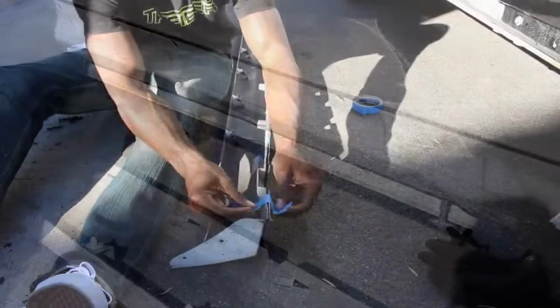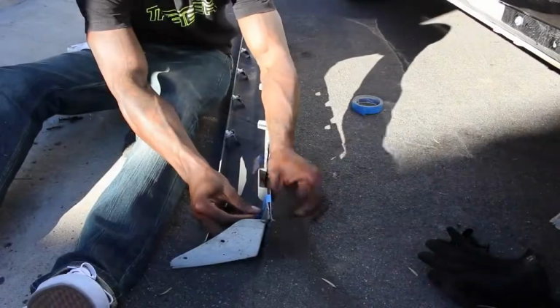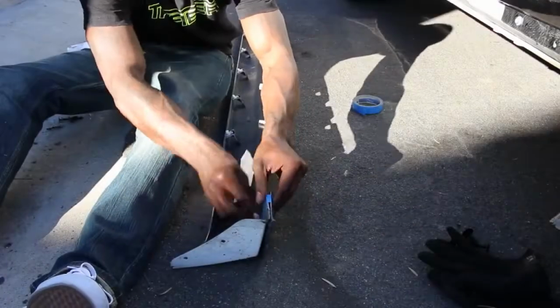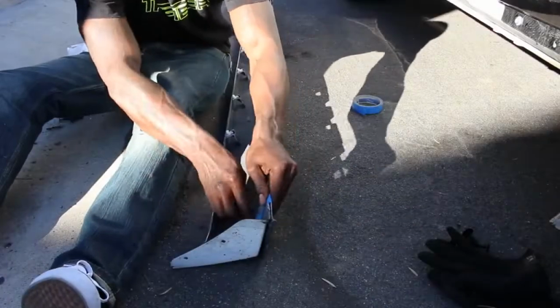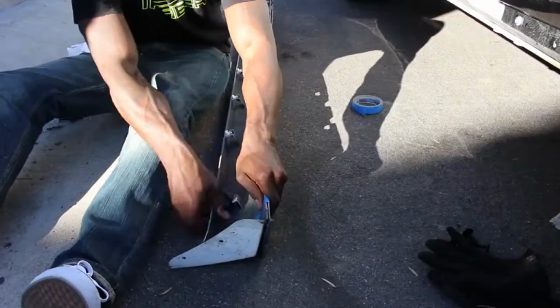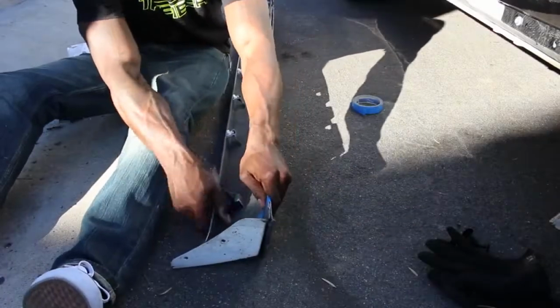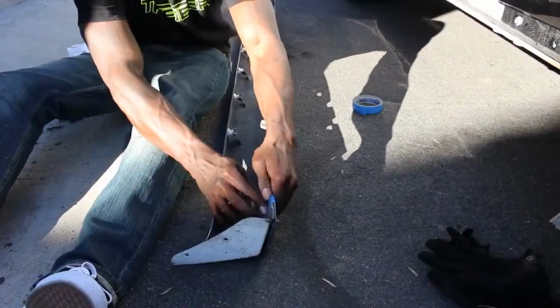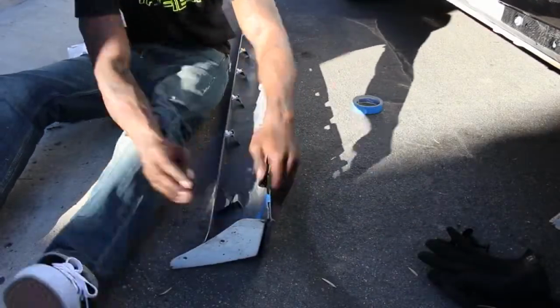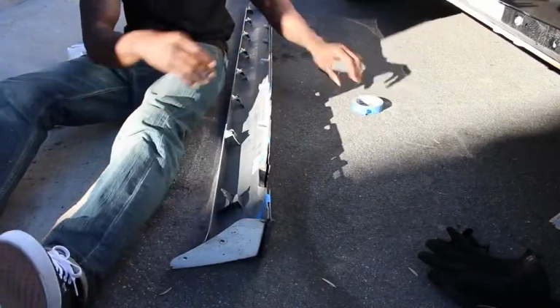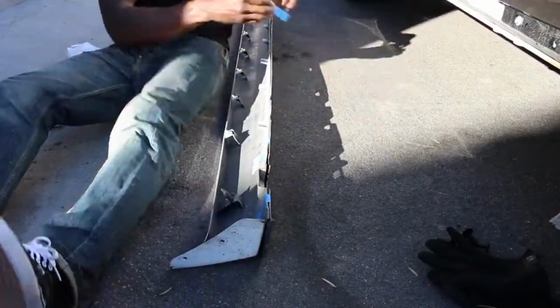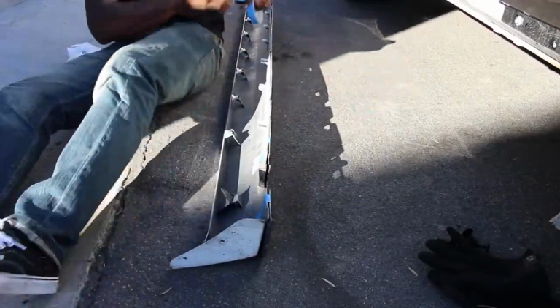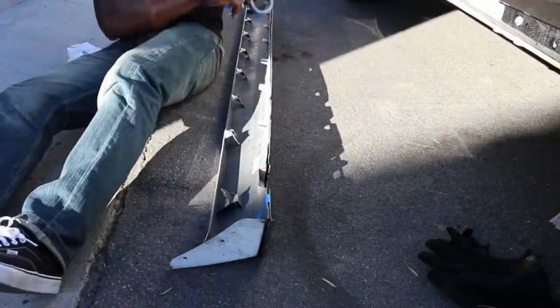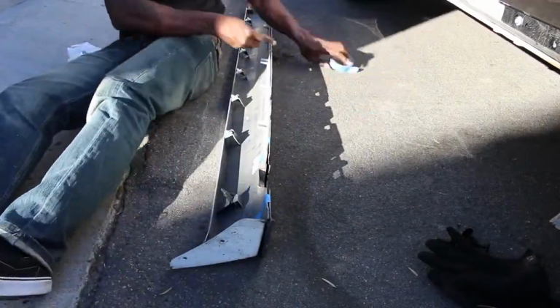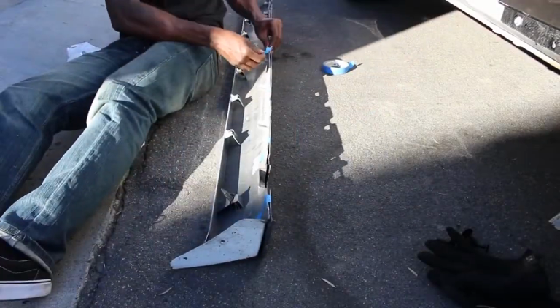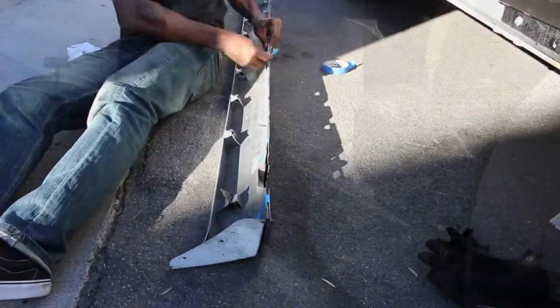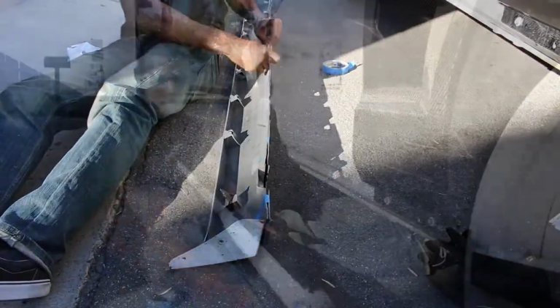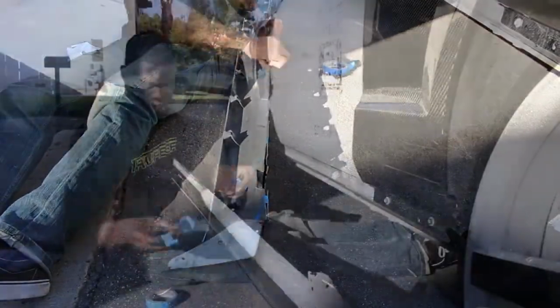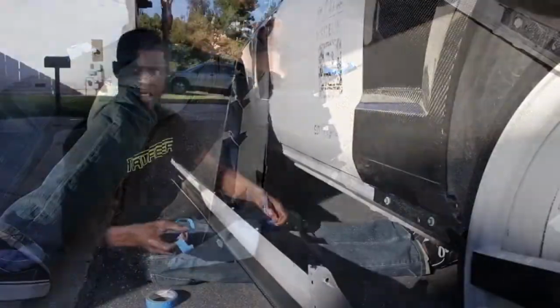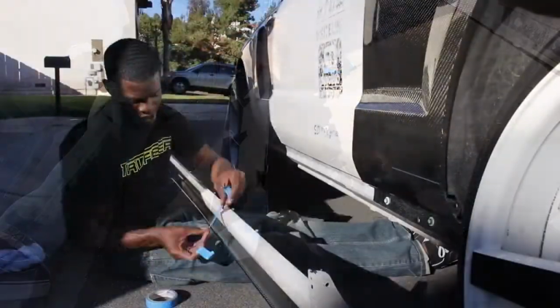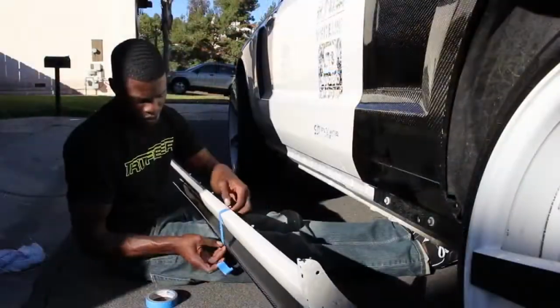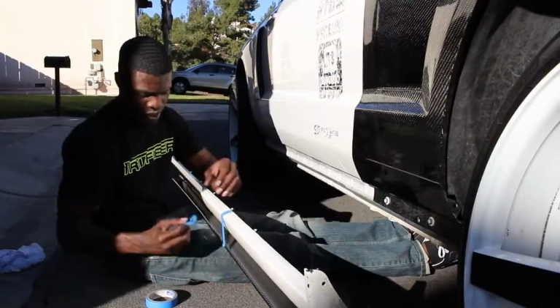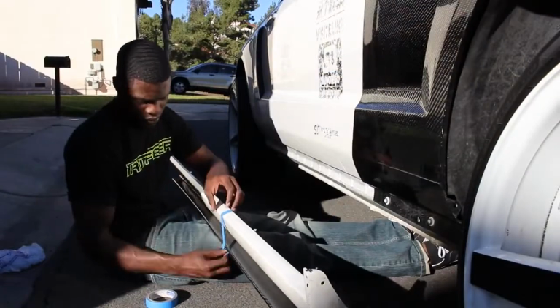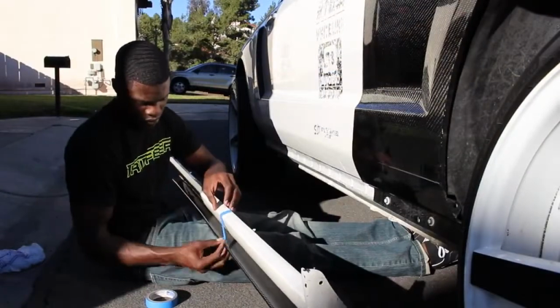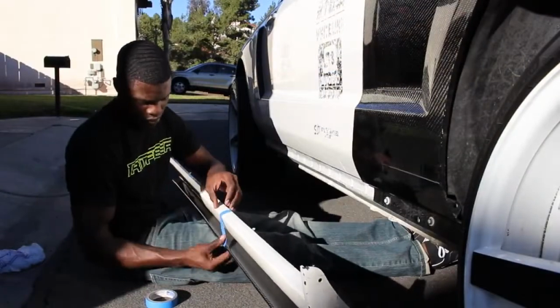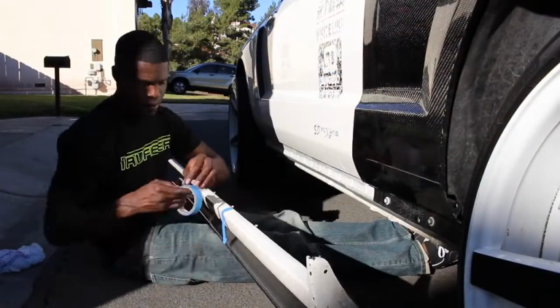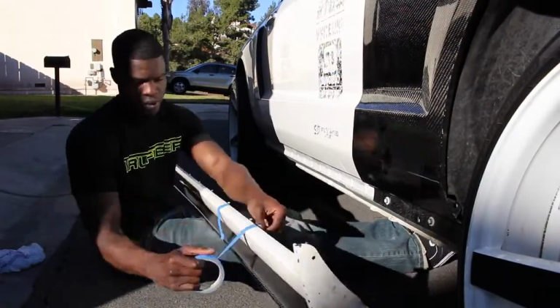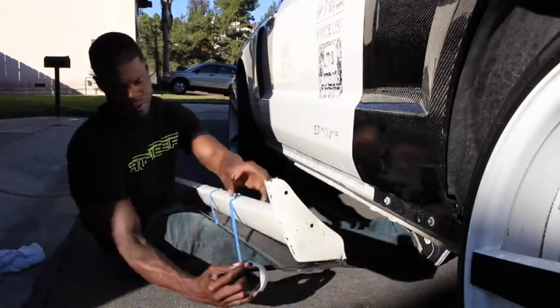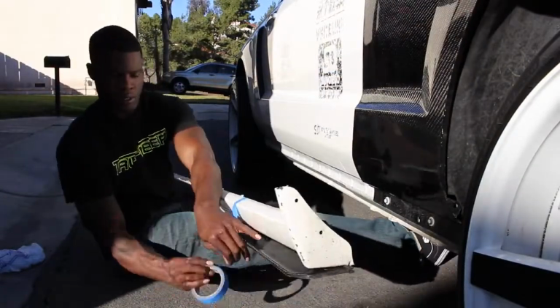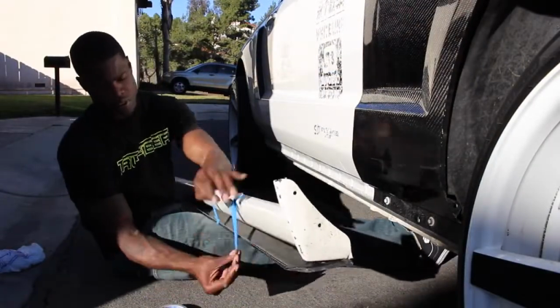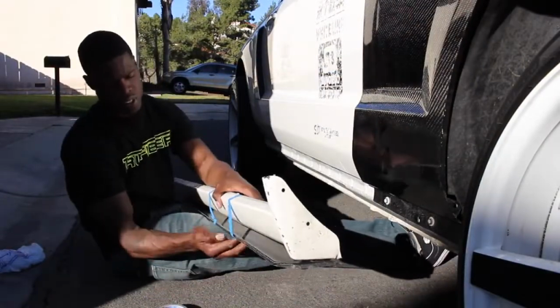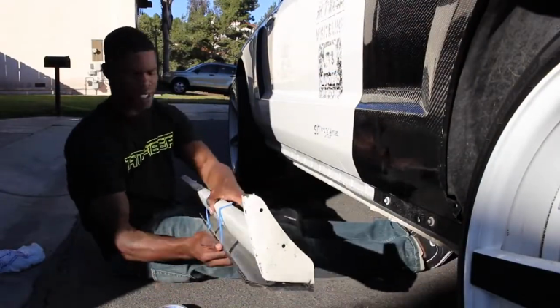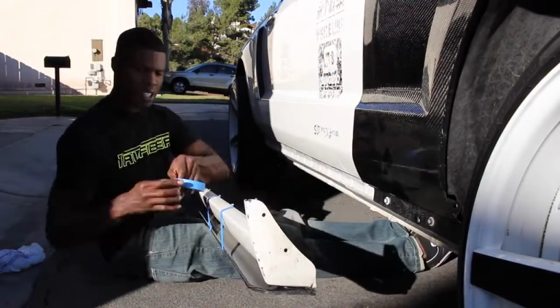Line up and tape the side skirts to the rocker panel. This will help line up the holes that you have to drill in future steps.